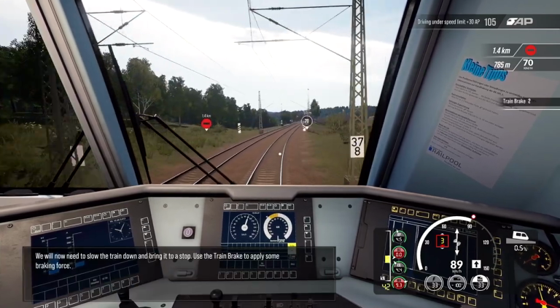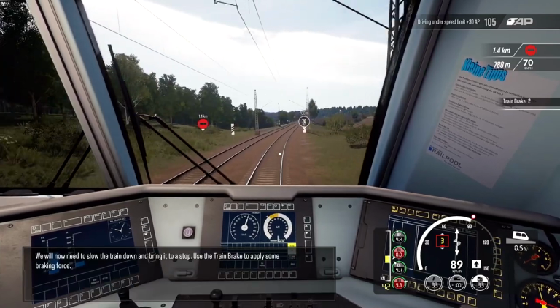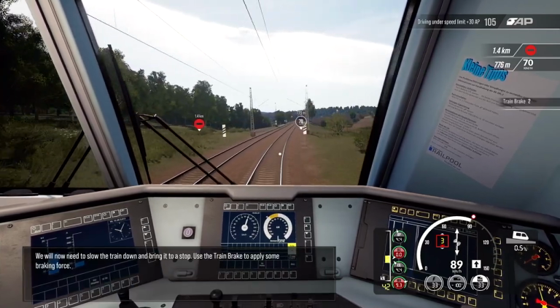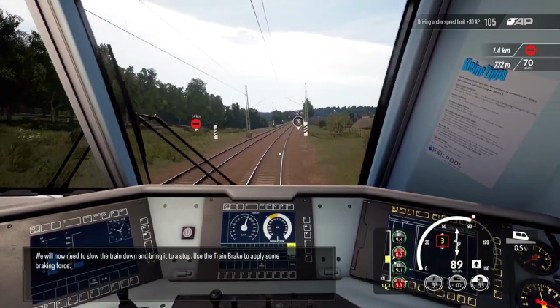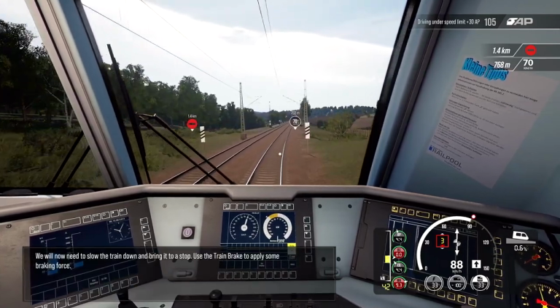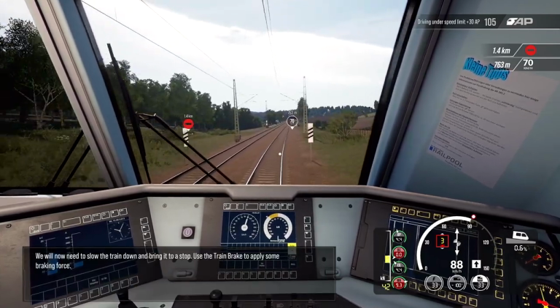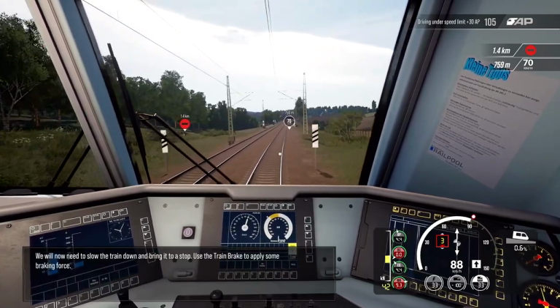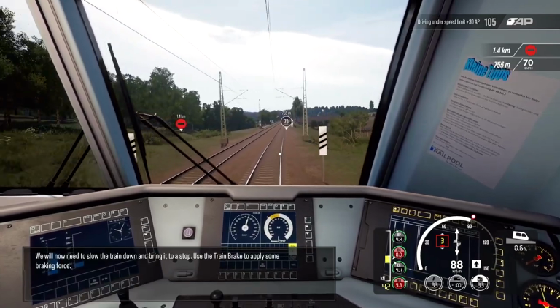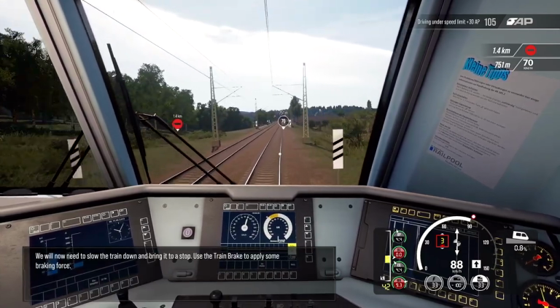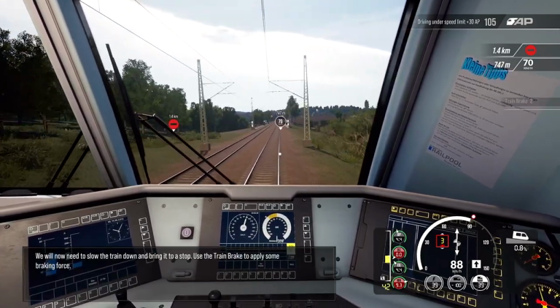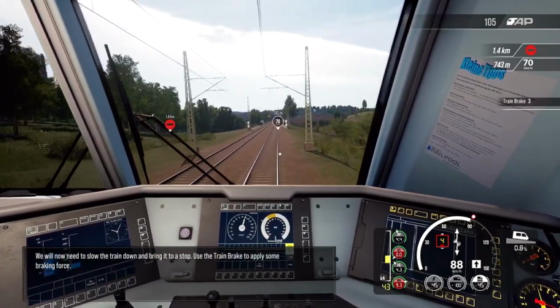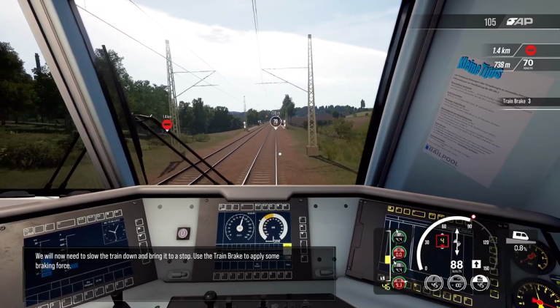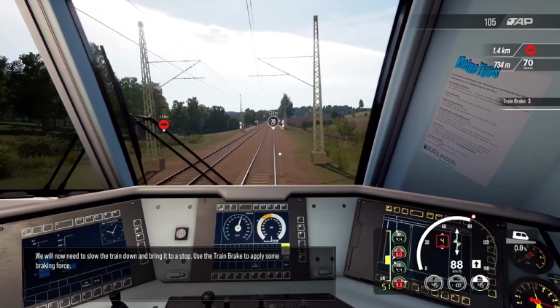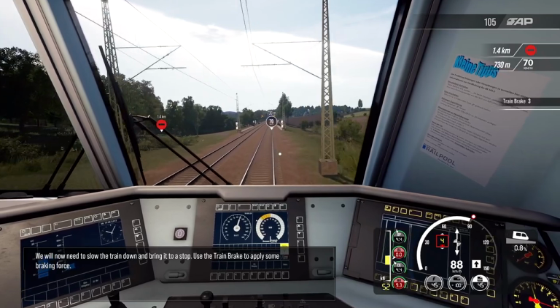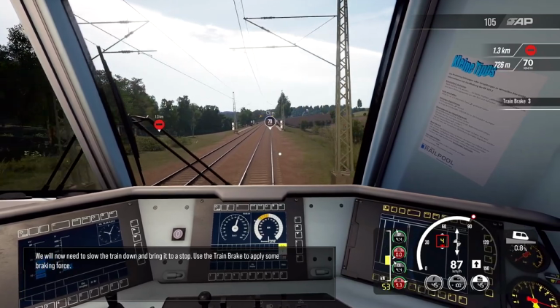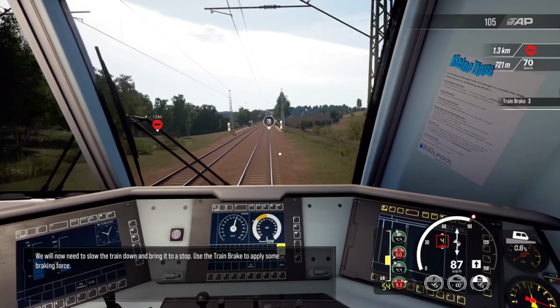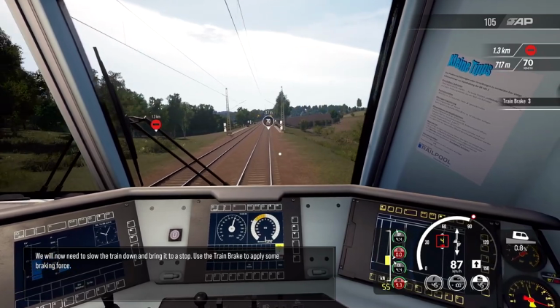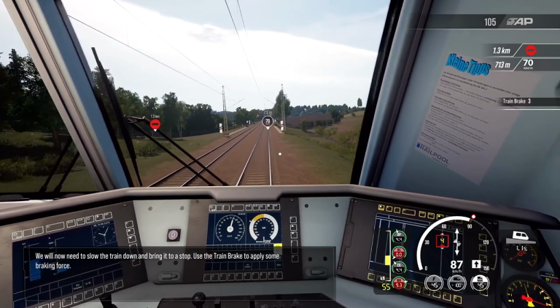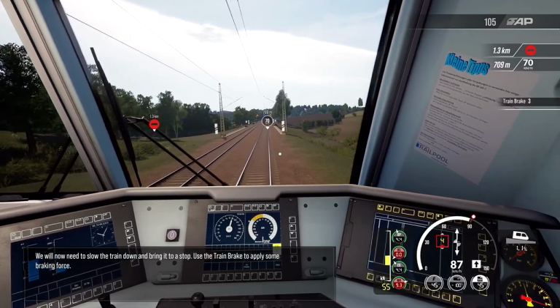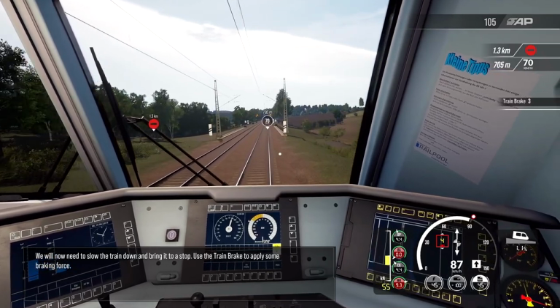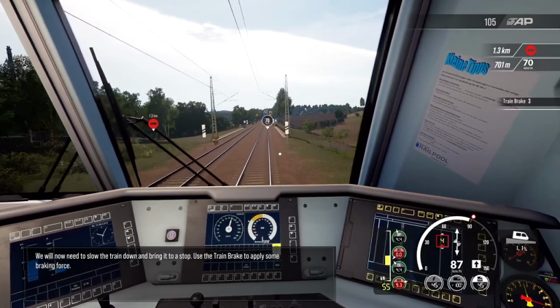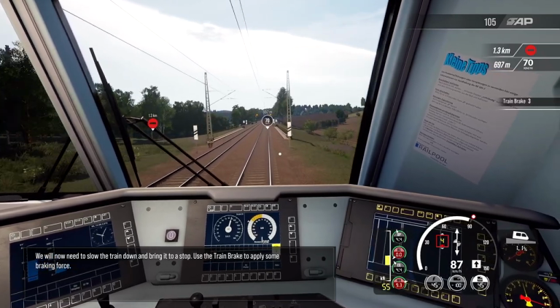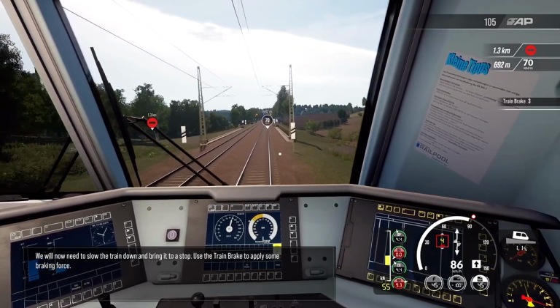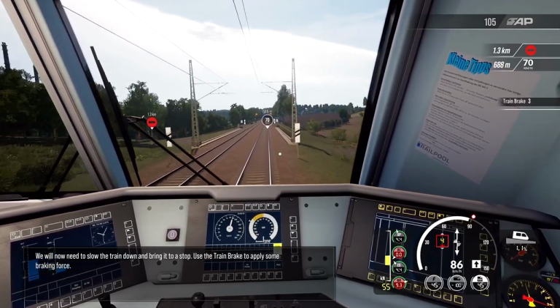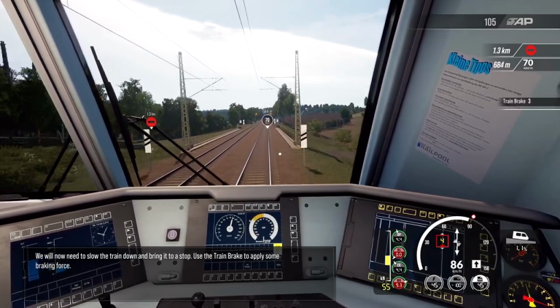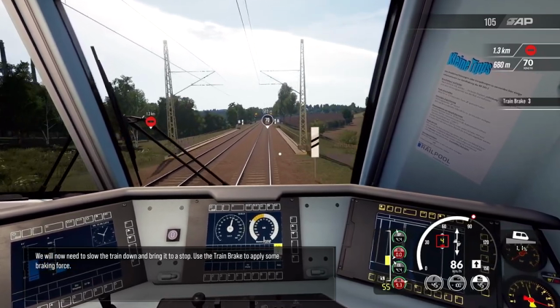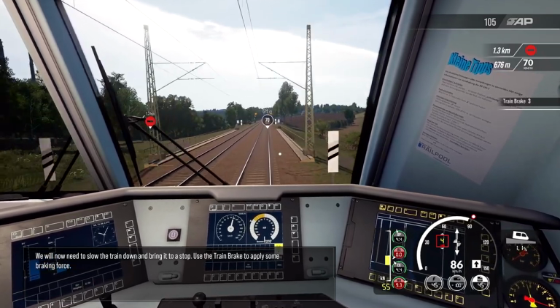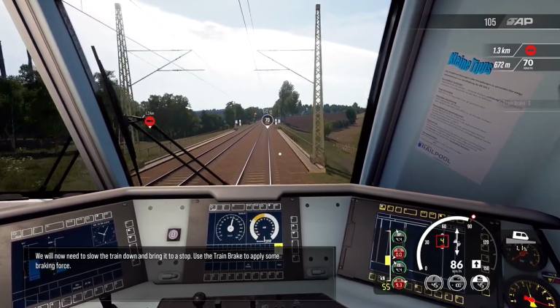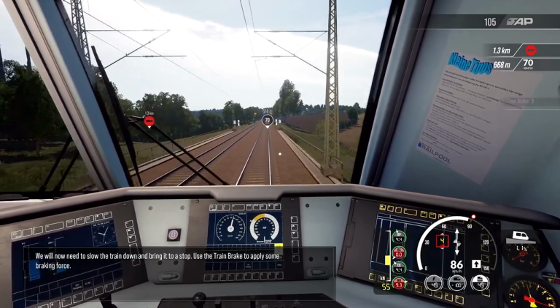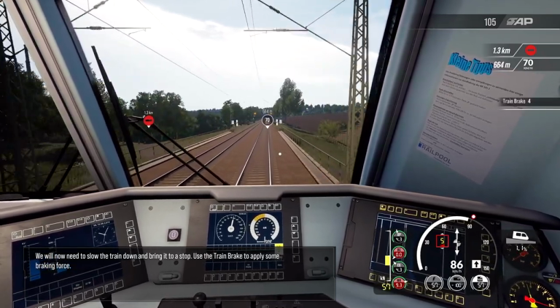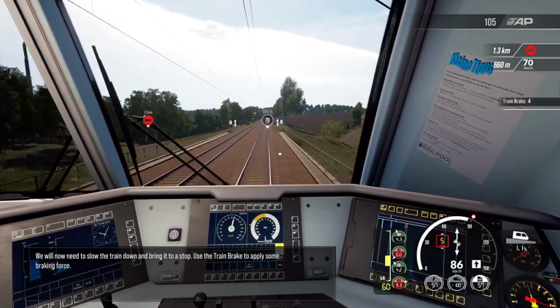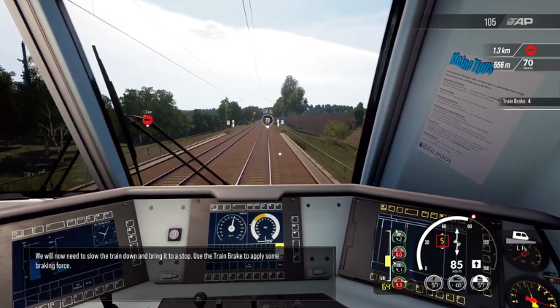We will now need to slow the train down and bring it to a stop. Use the train brake to apply some braking force.